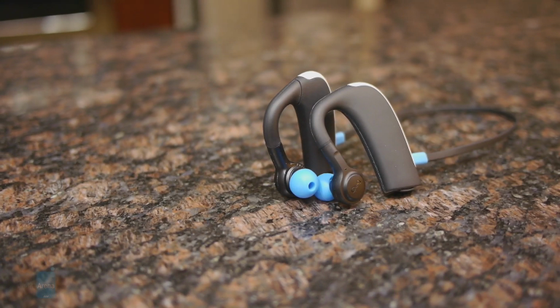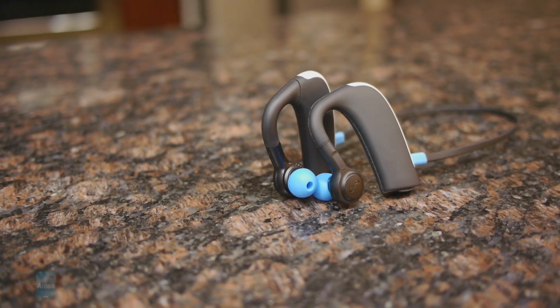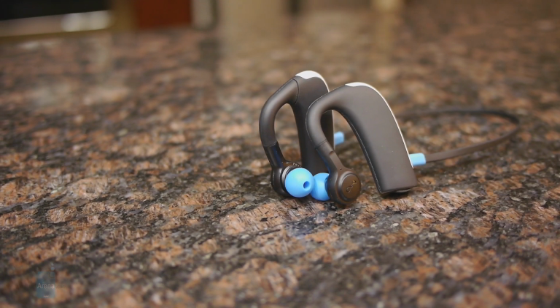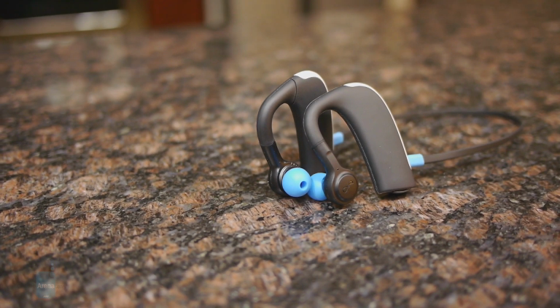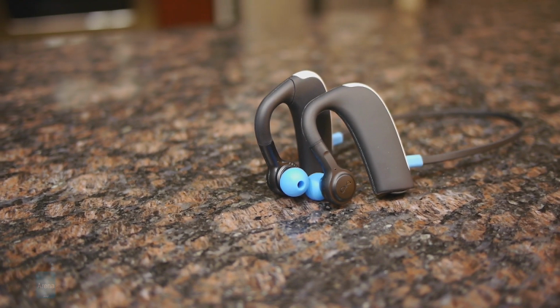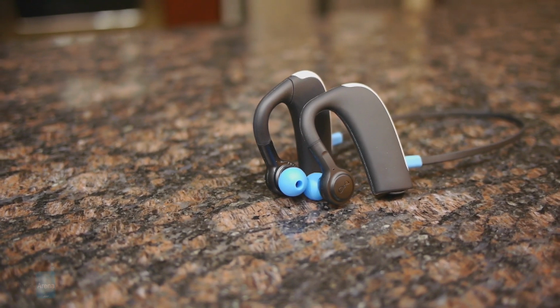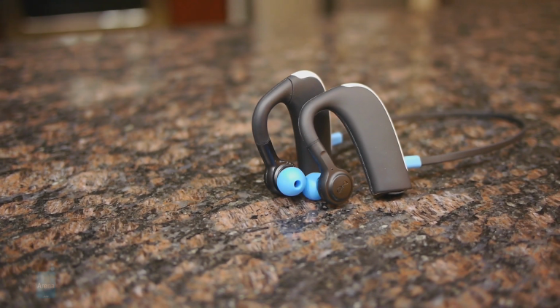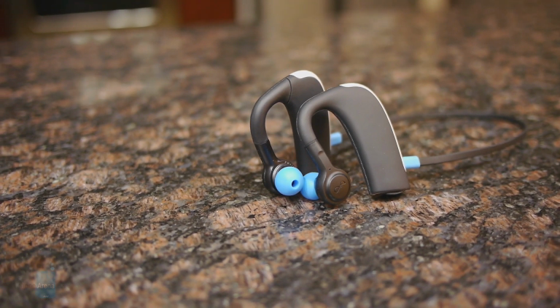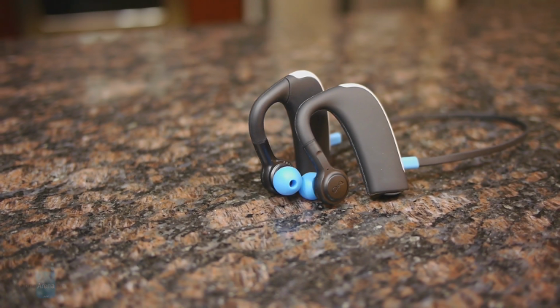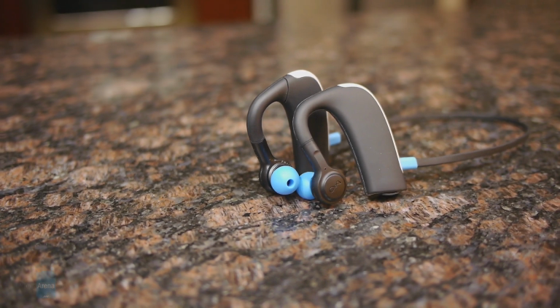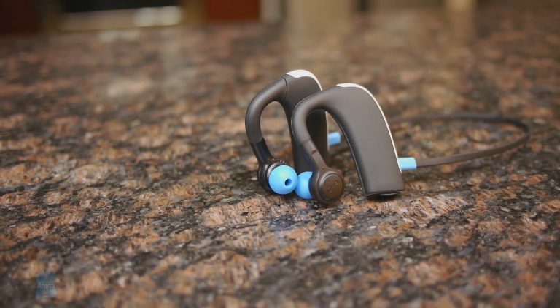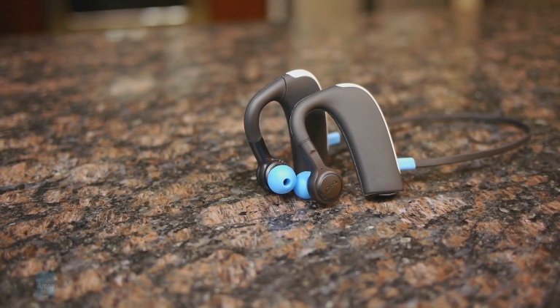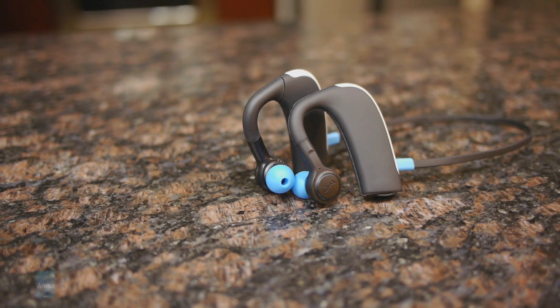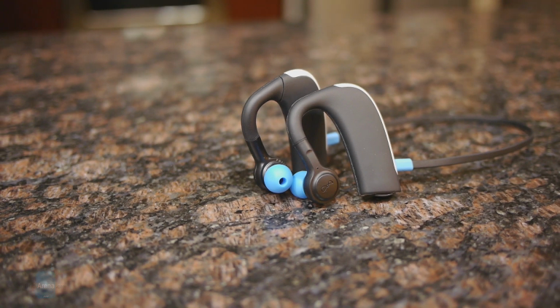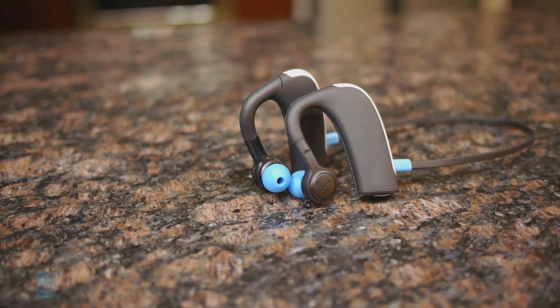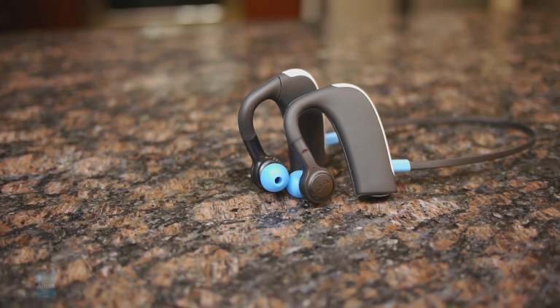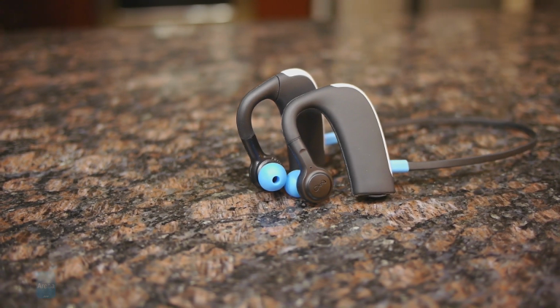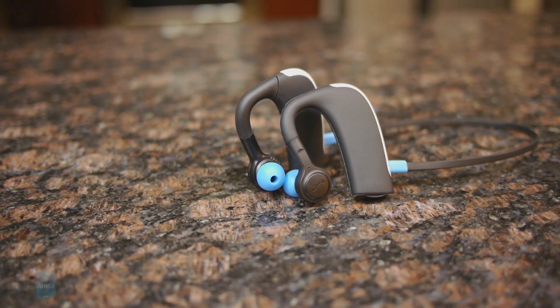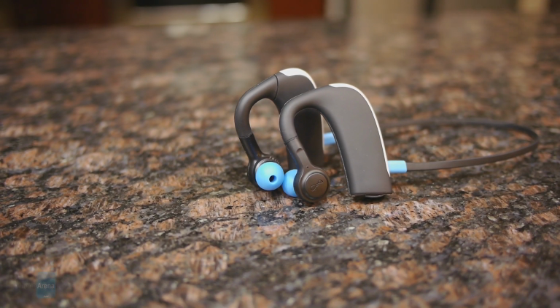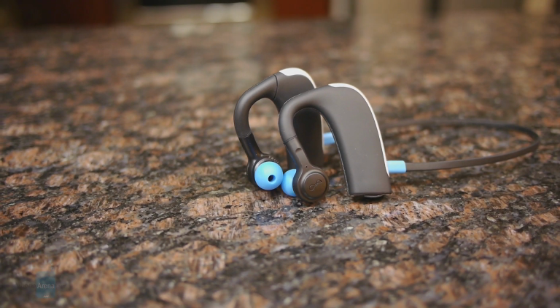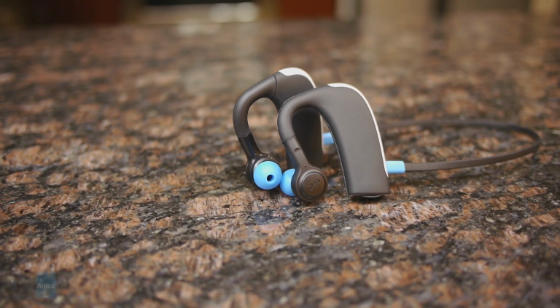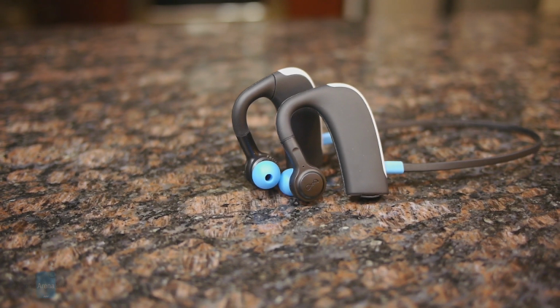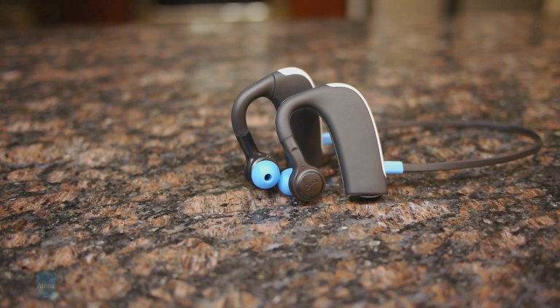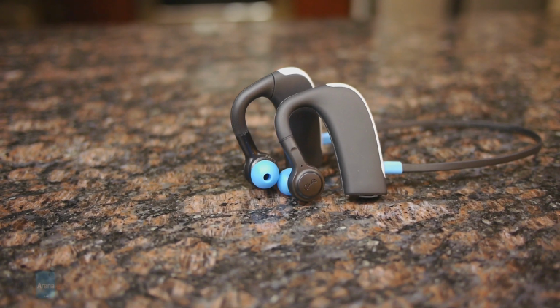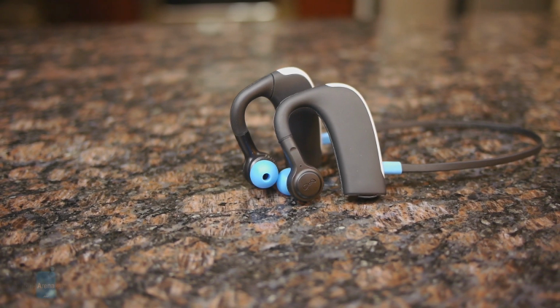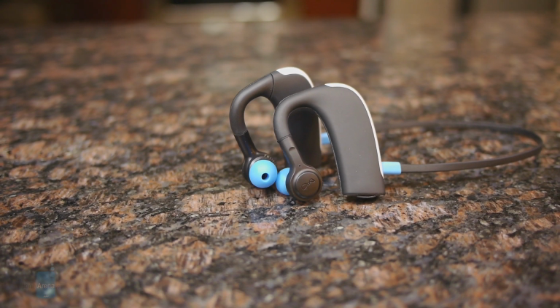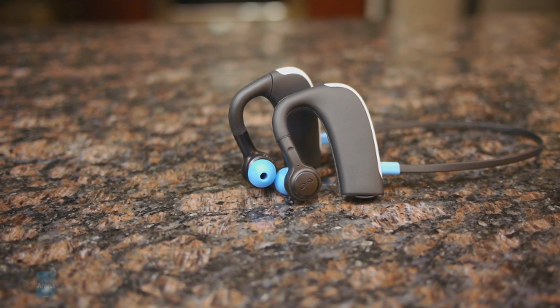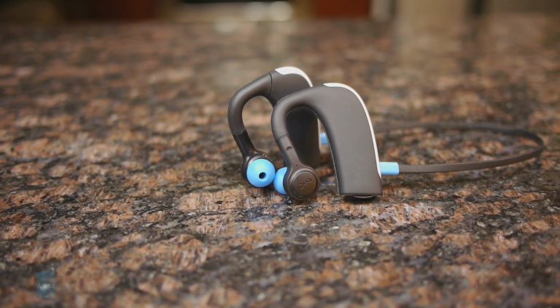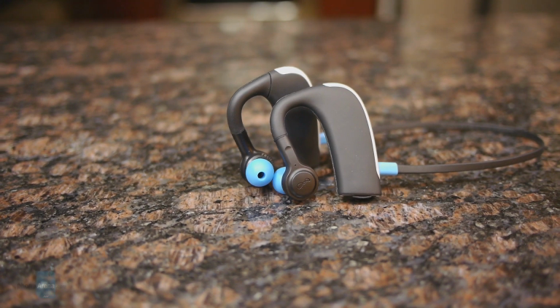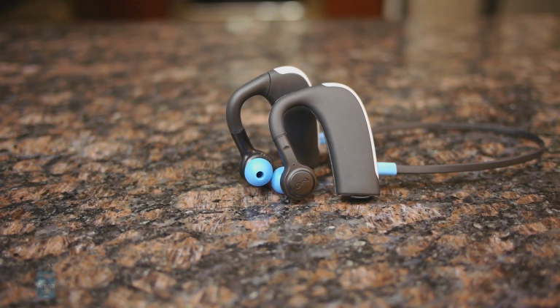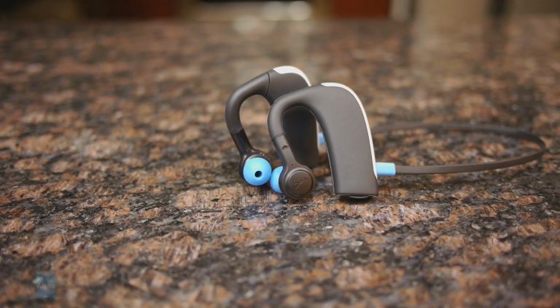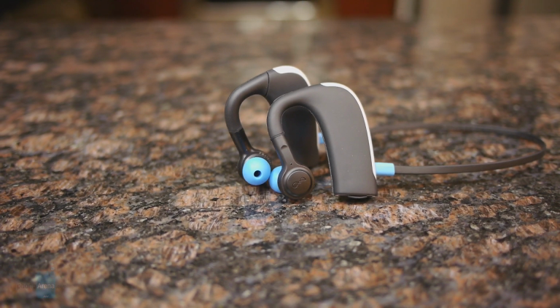If you want to learn more about the Blue Ant Pump HD Sport Buds, you can check out our website PhoneRena.com. This is John V.